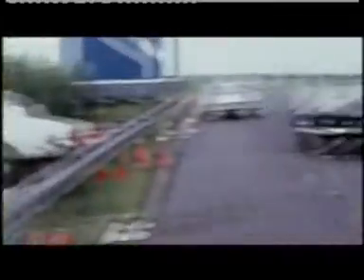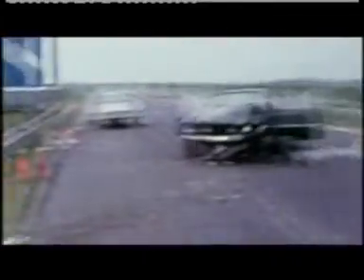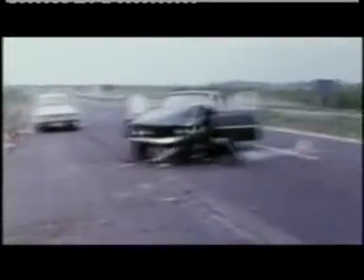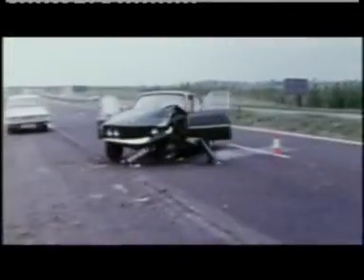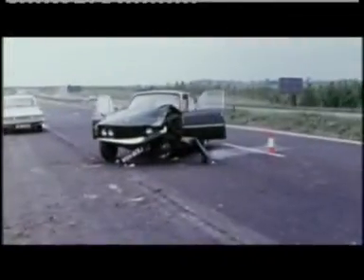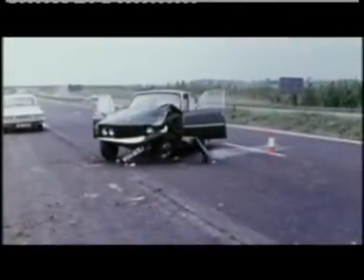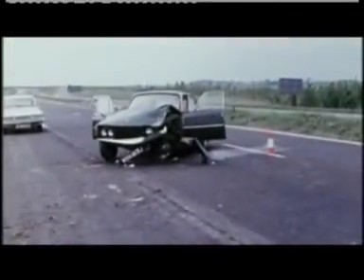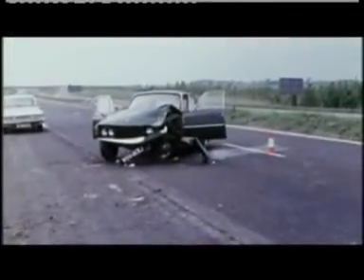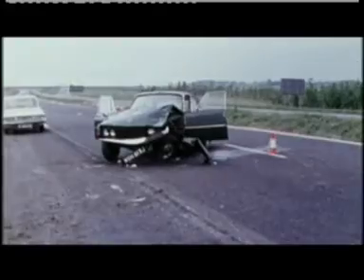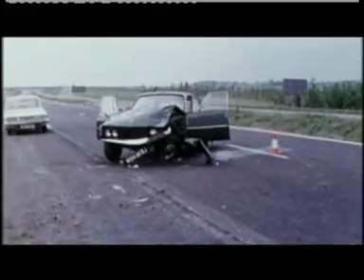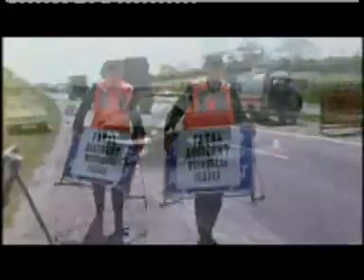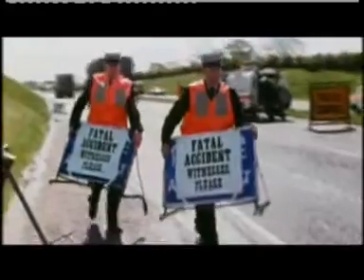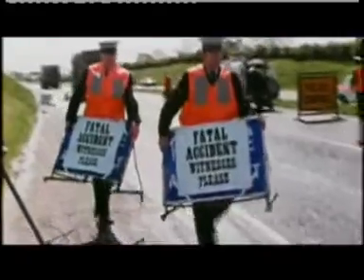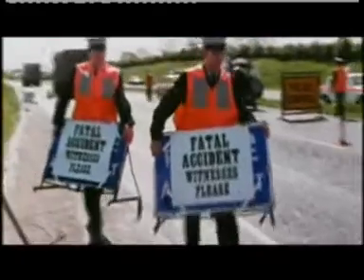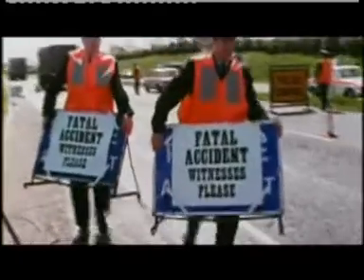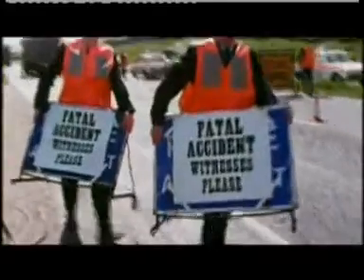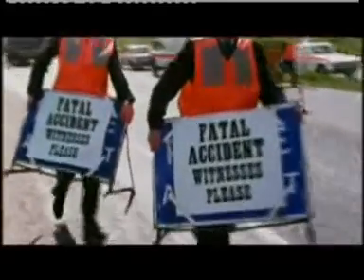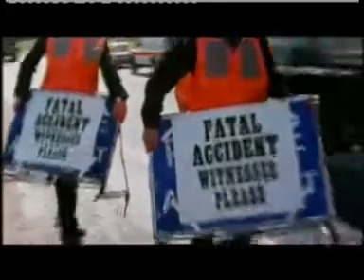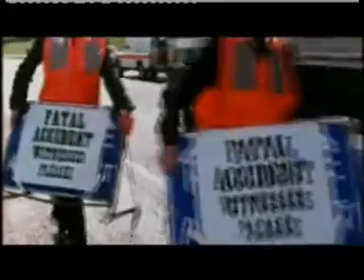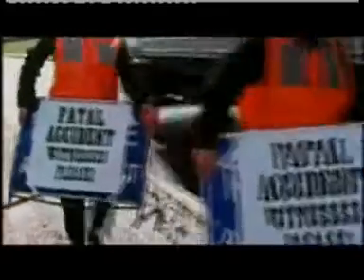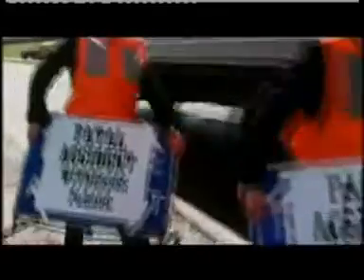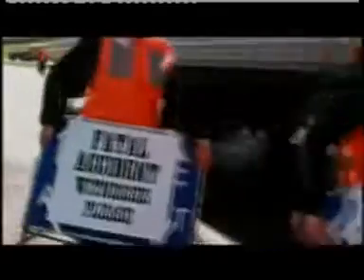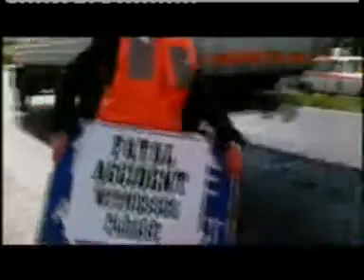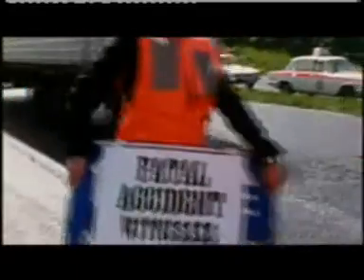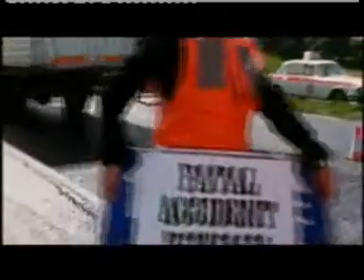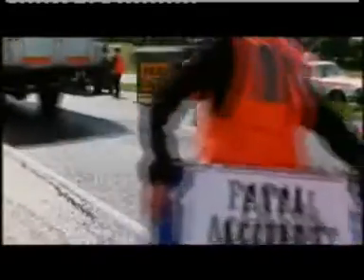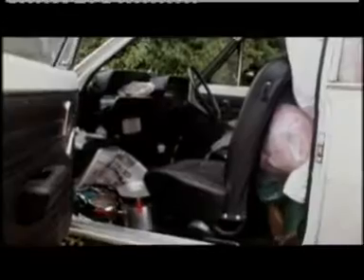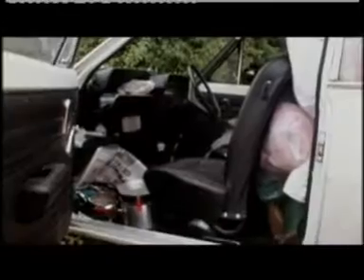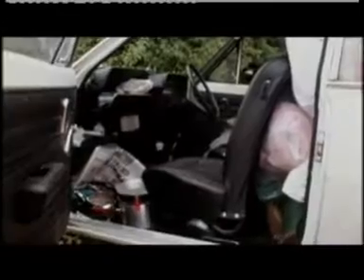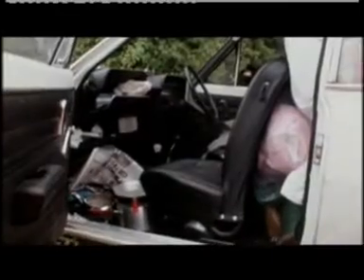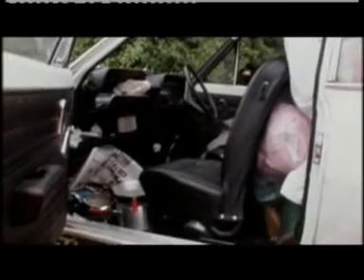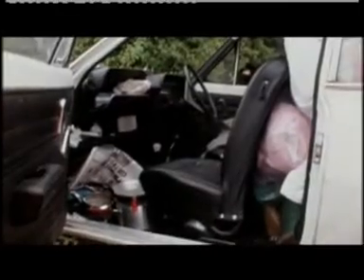With no speed limit and no legal requirement to wear seatbelts, motorways became the scene of some of the most horrendous accidents.